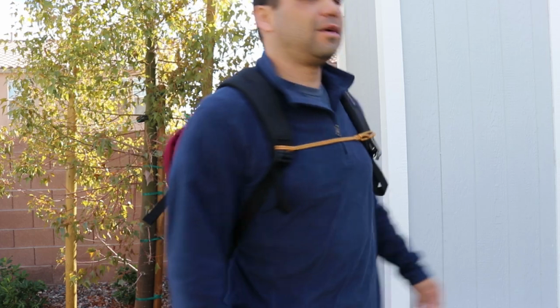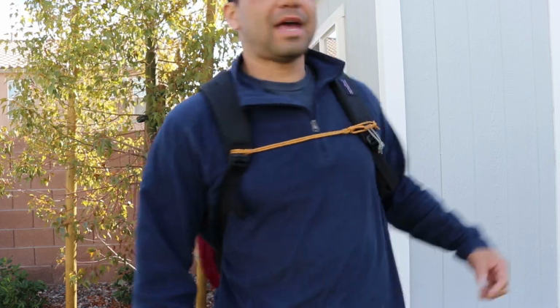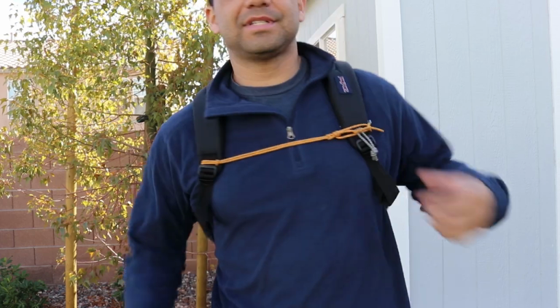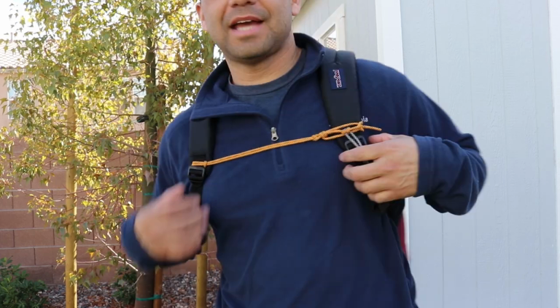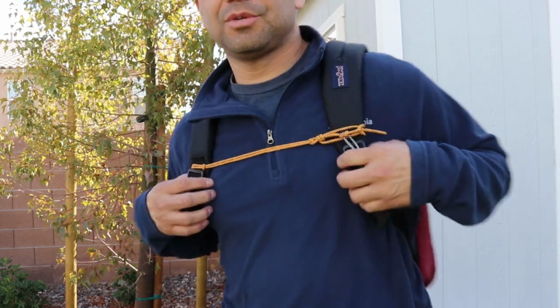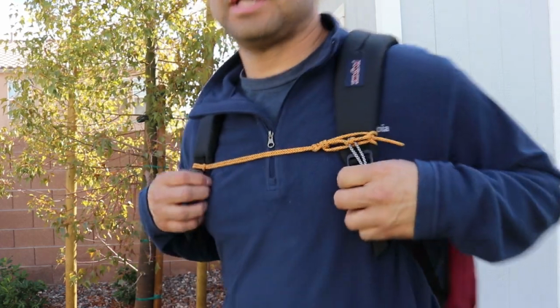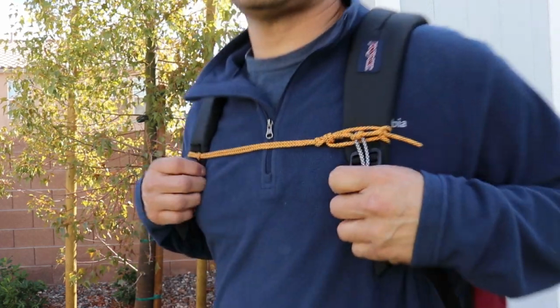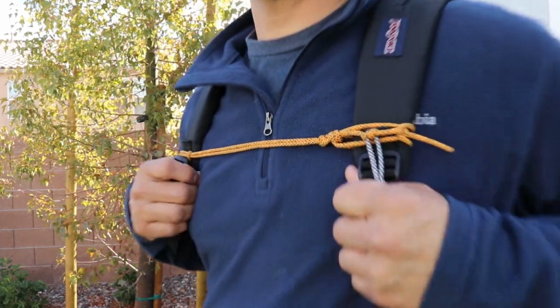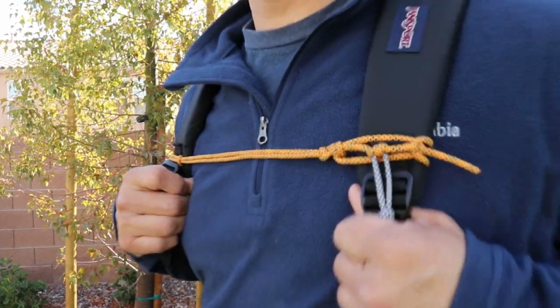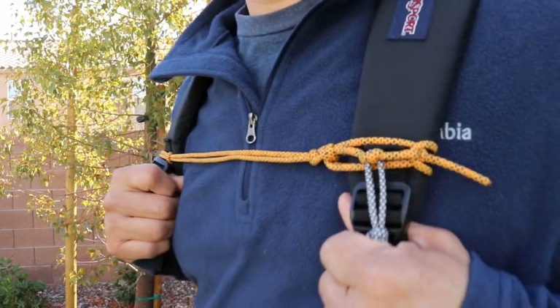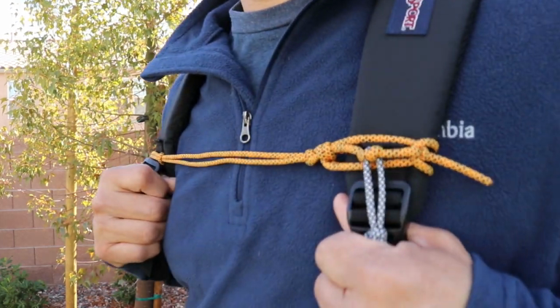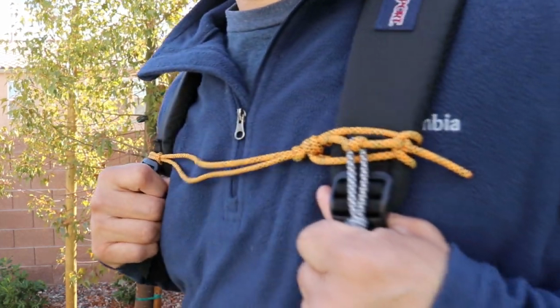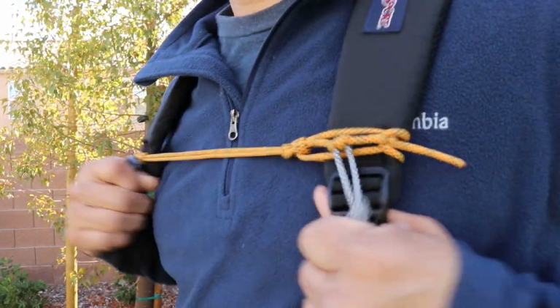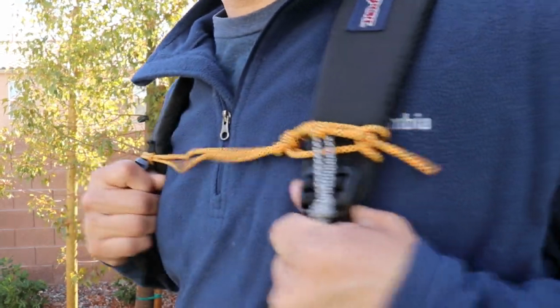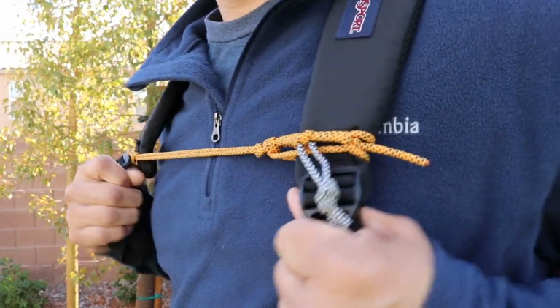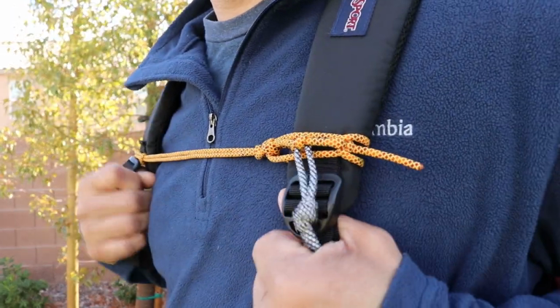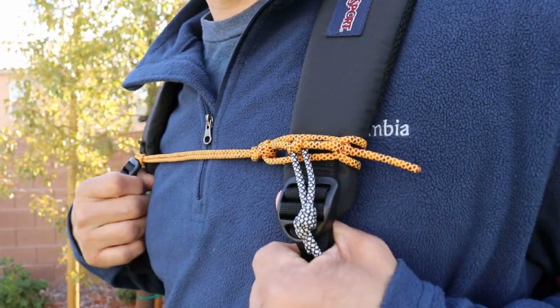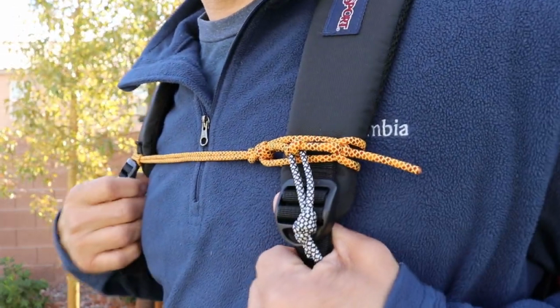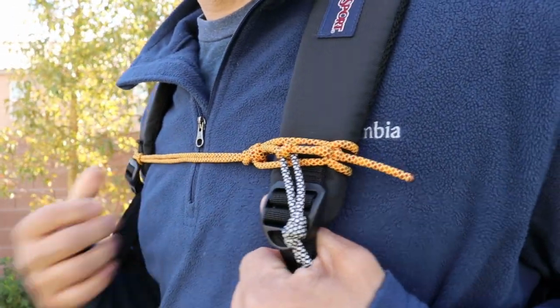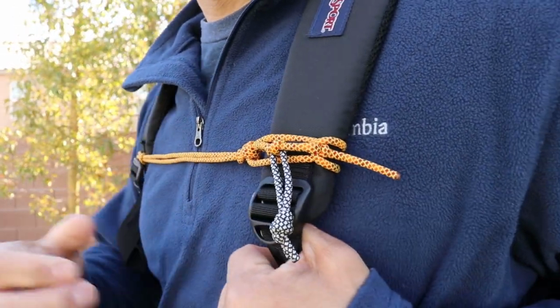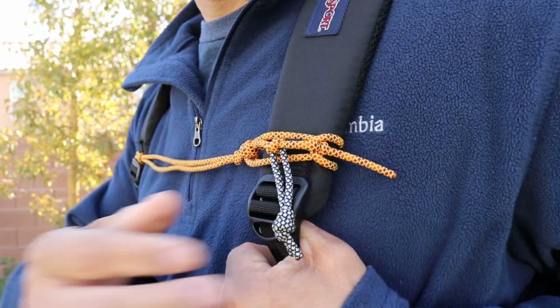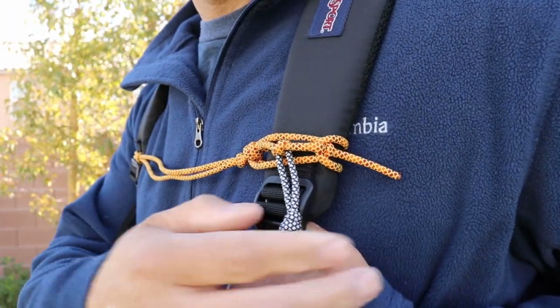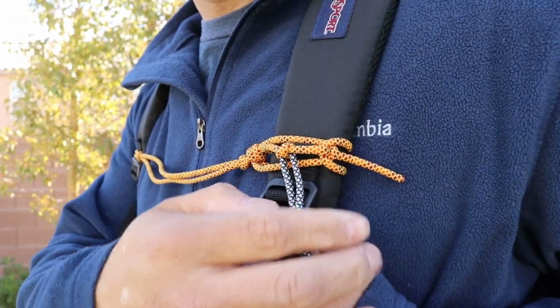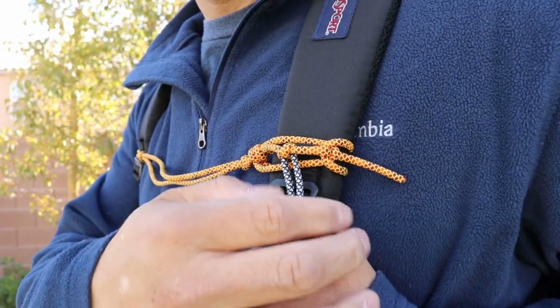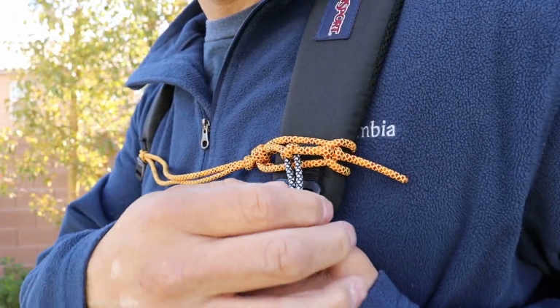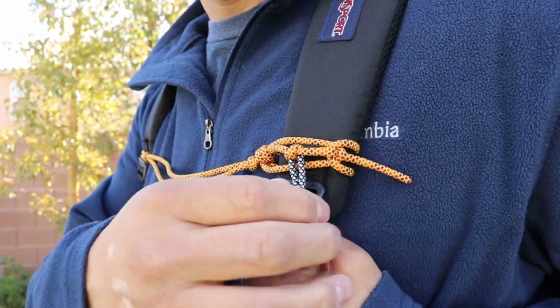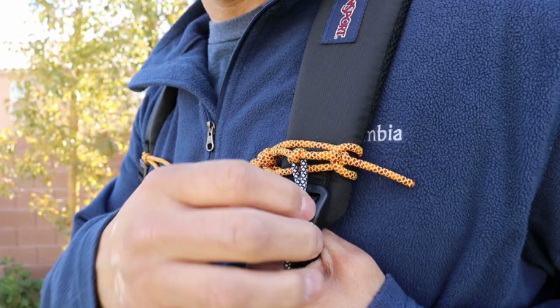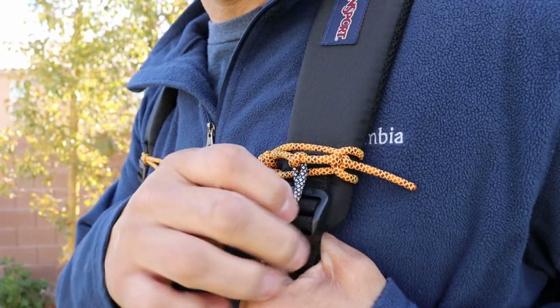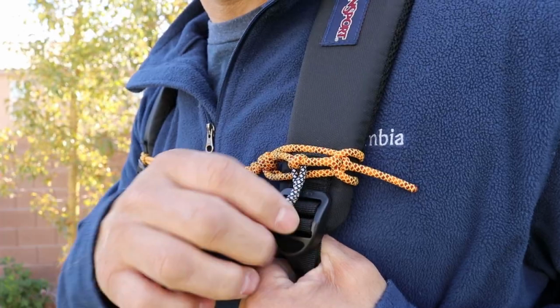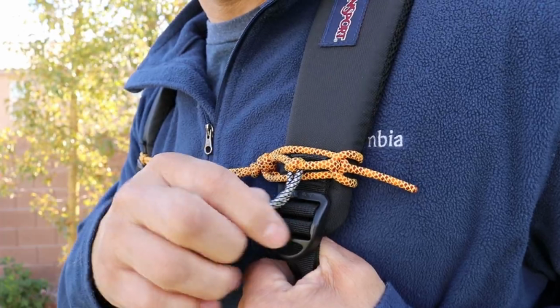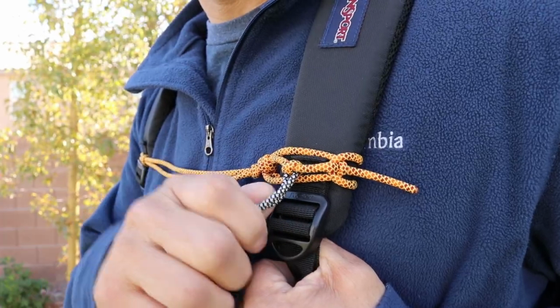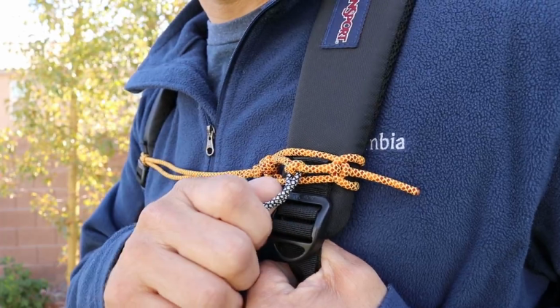Here we have it tied to a standard Jansport backpack and the sternum strap stays in place until we pull our buckle free.